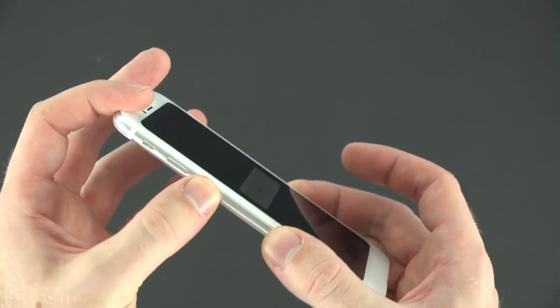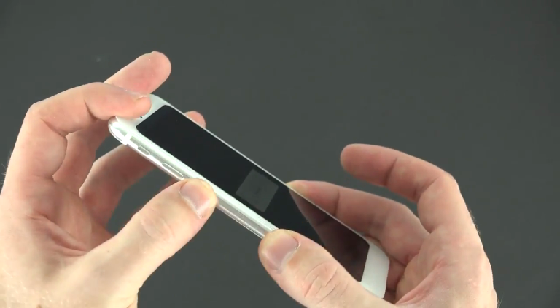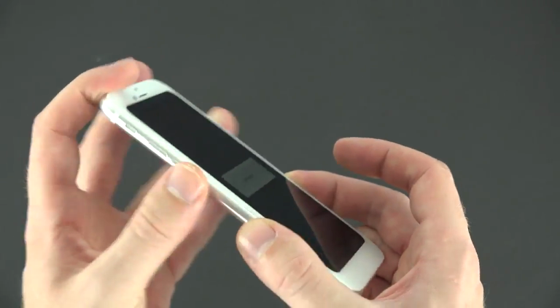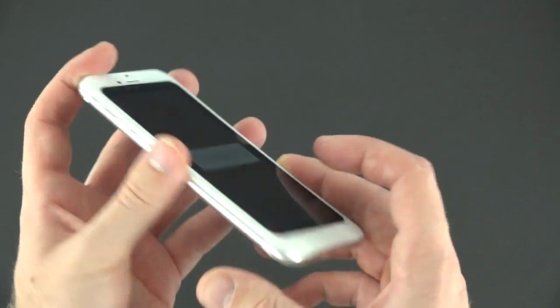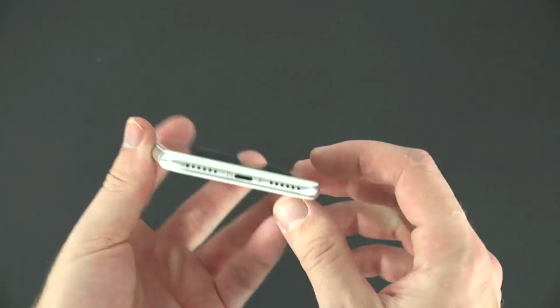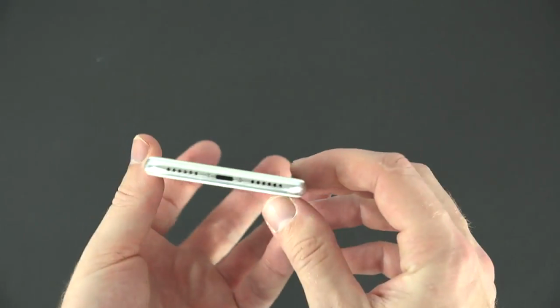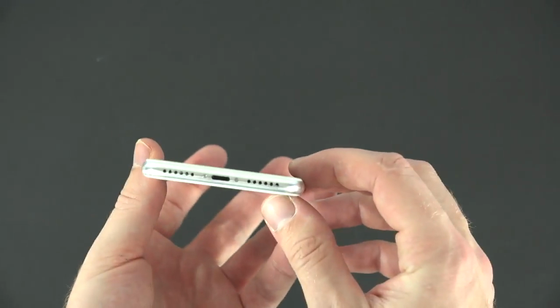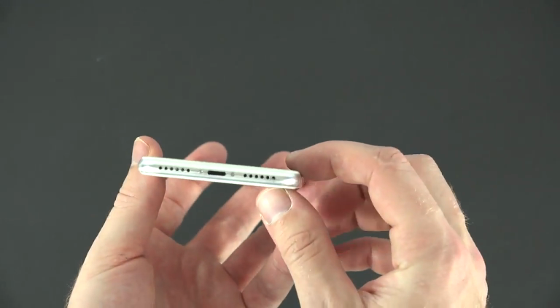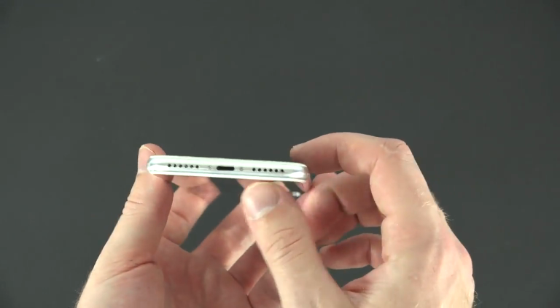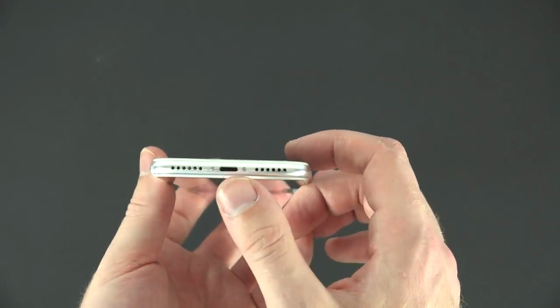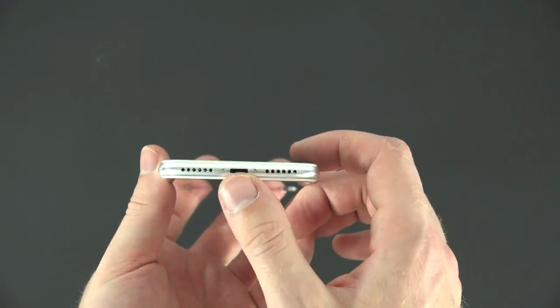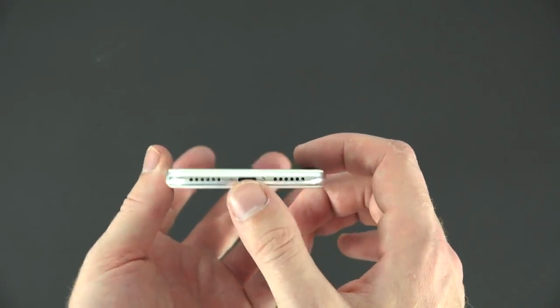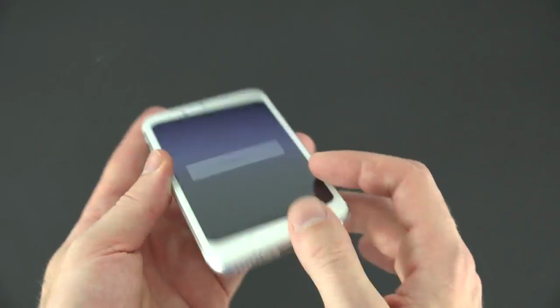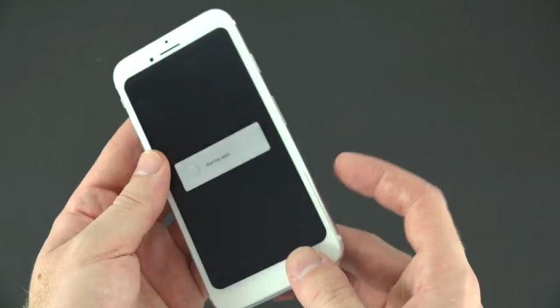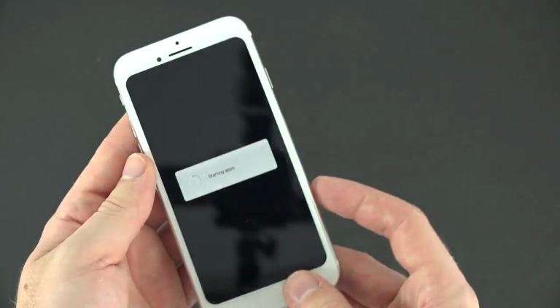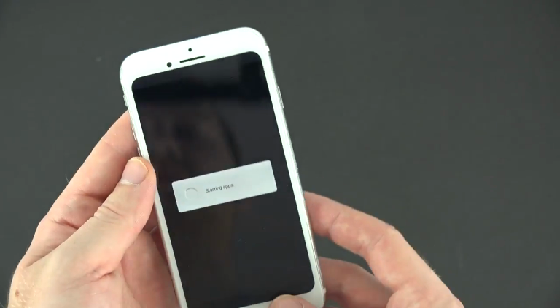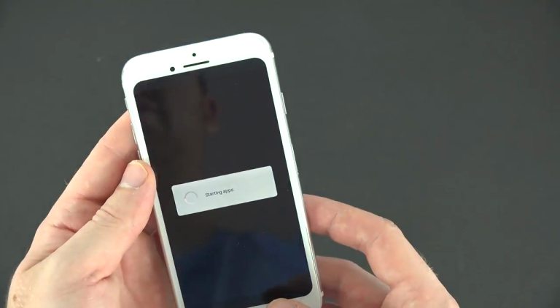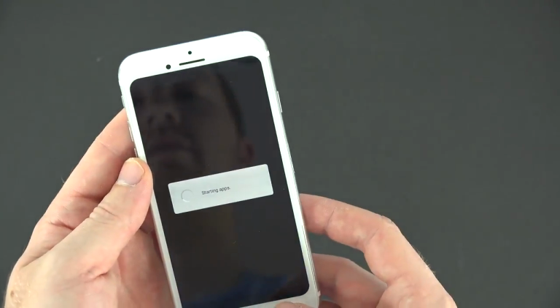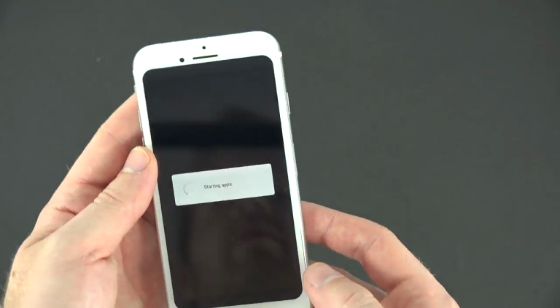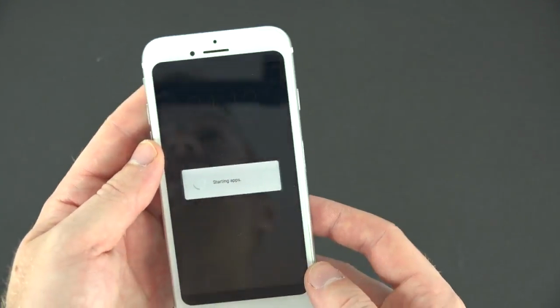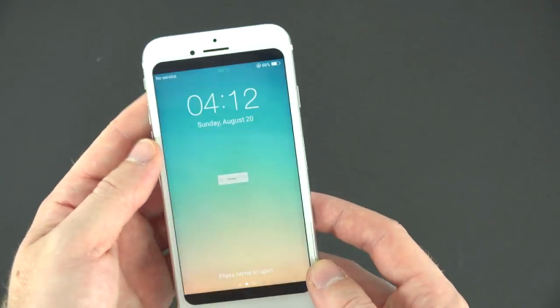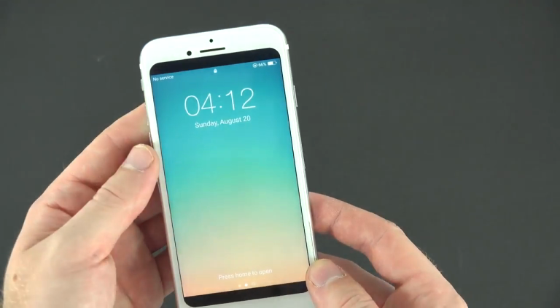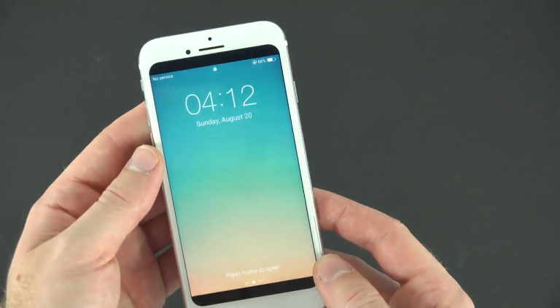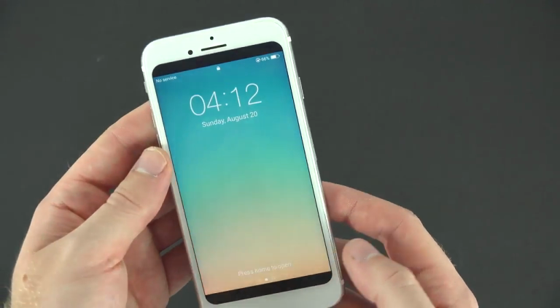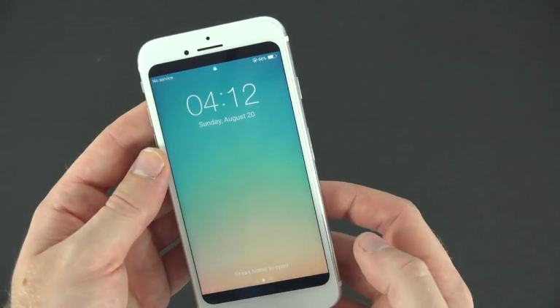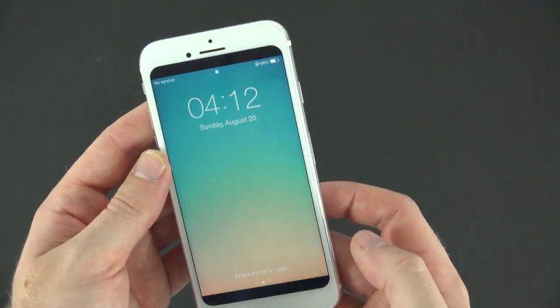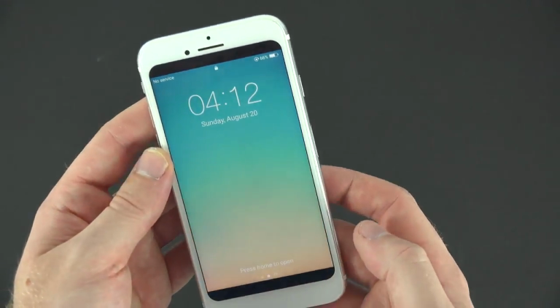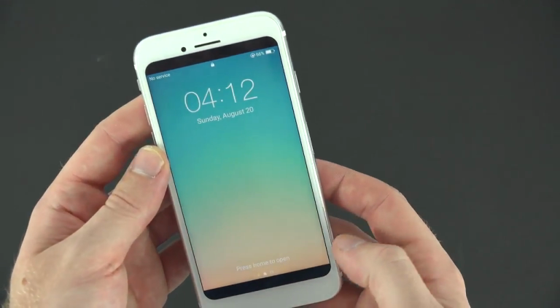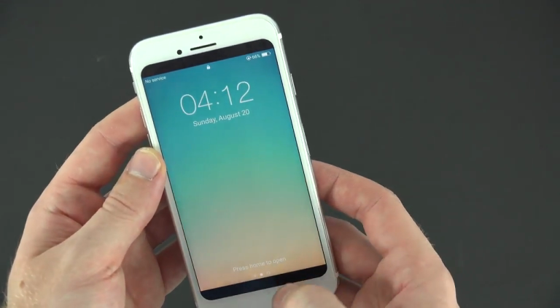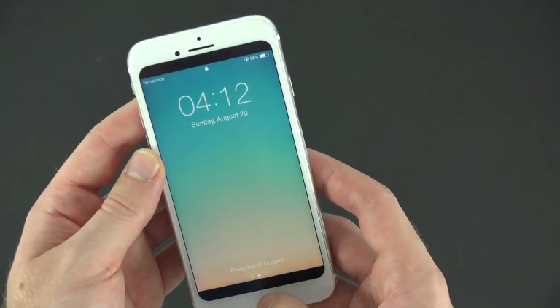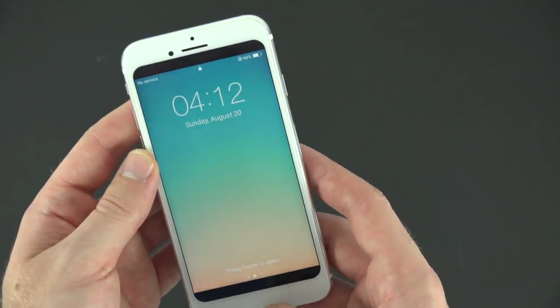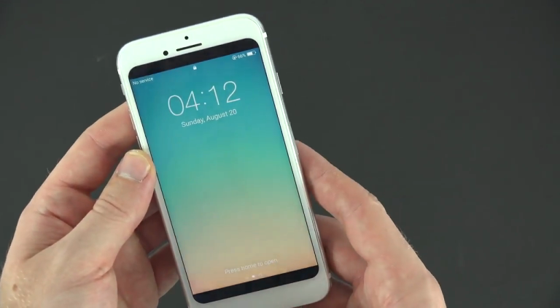You have all the same buttons as you normally would on the iPhone 7 — they did not bring back the 3.5mm headphone jack.